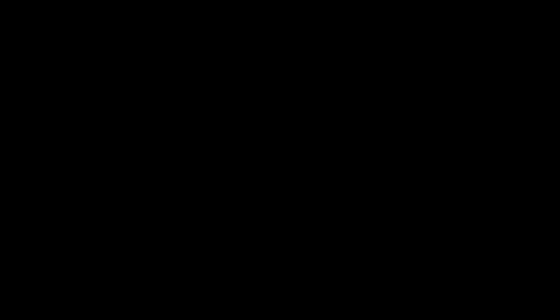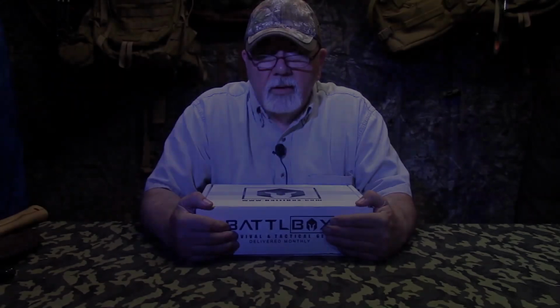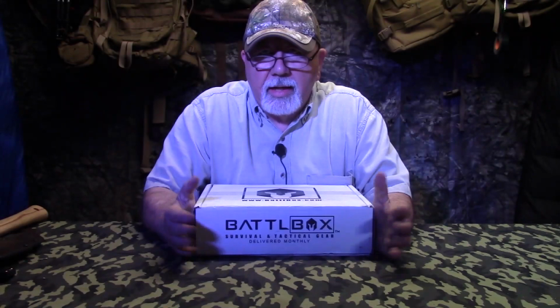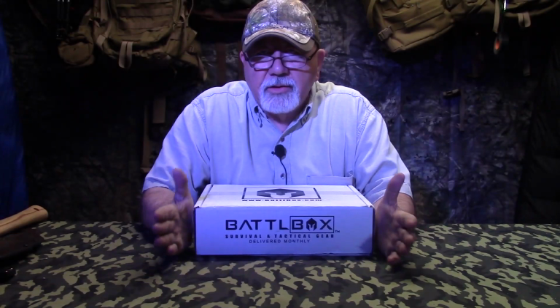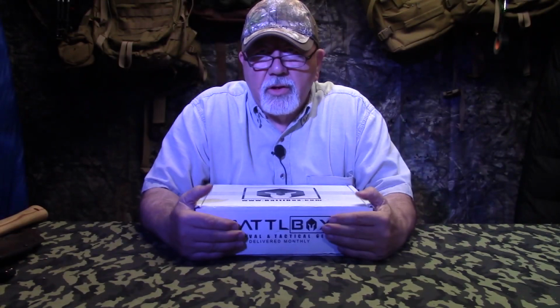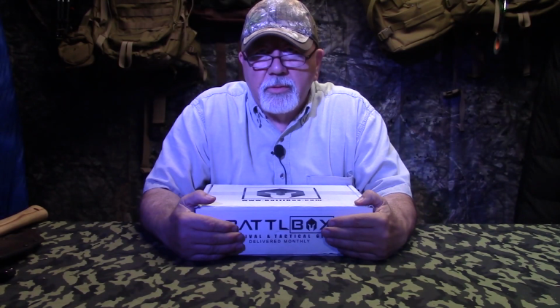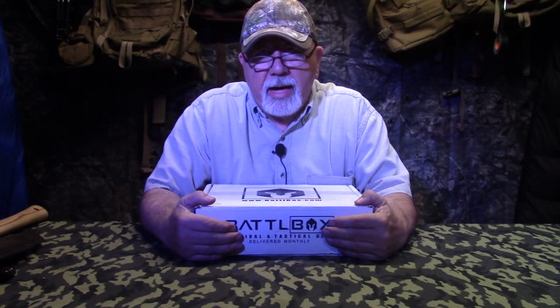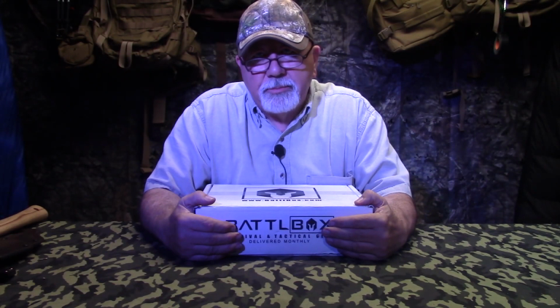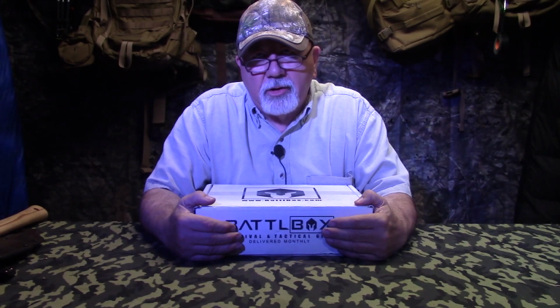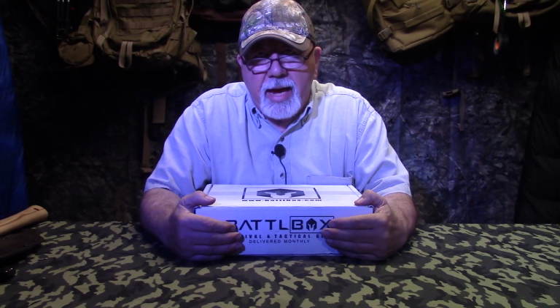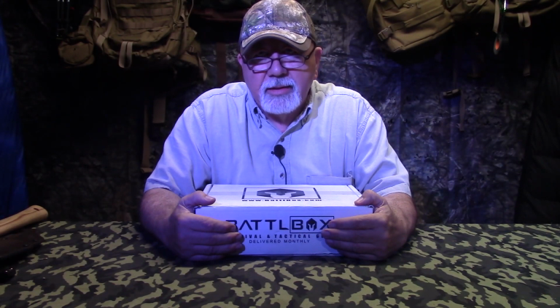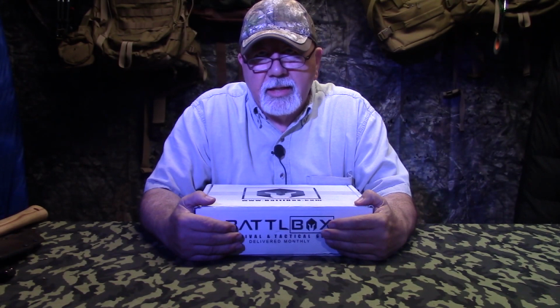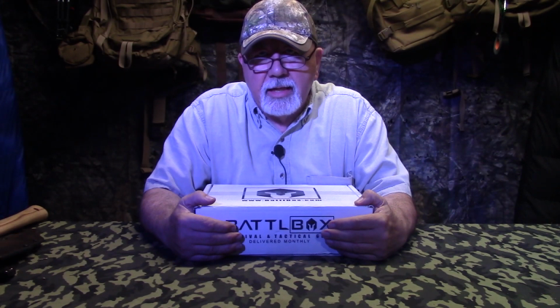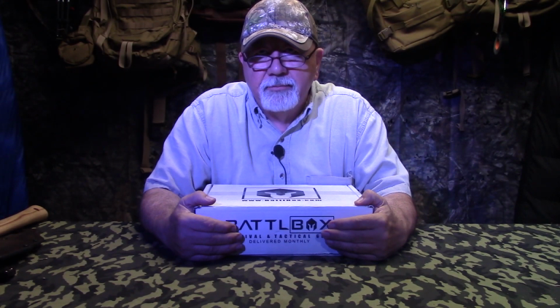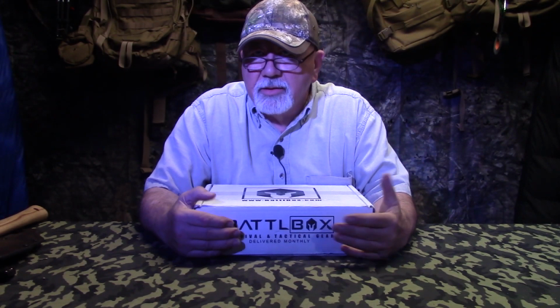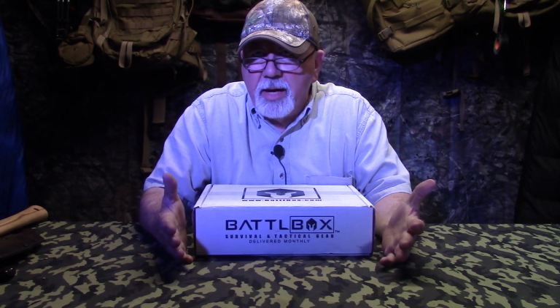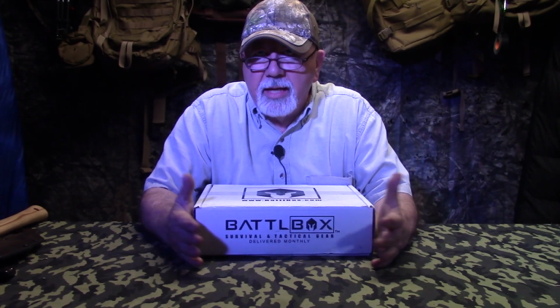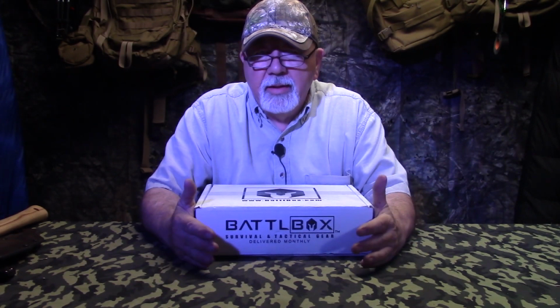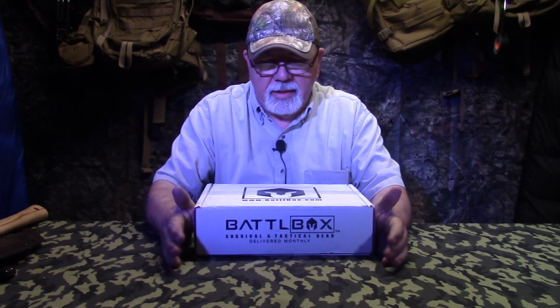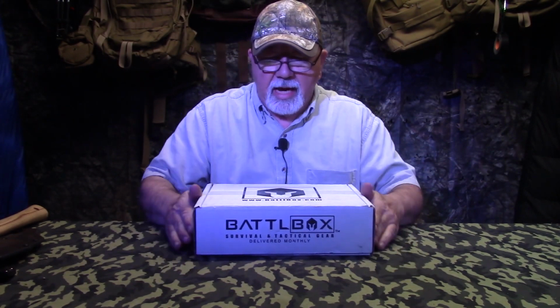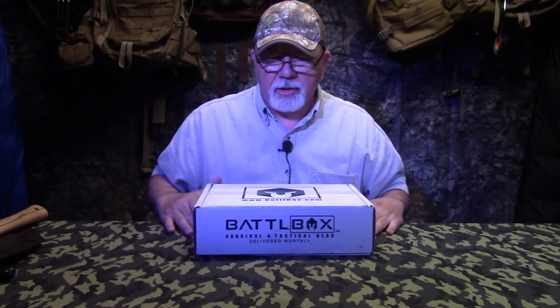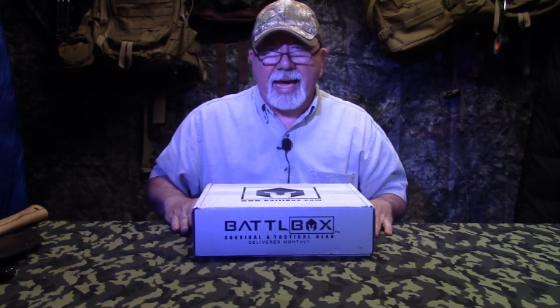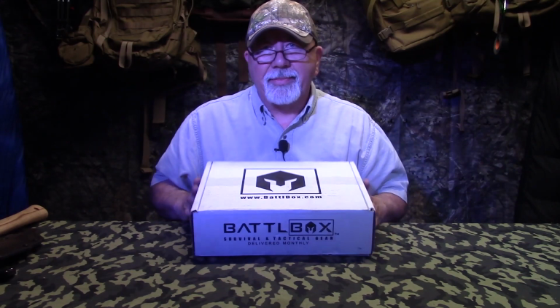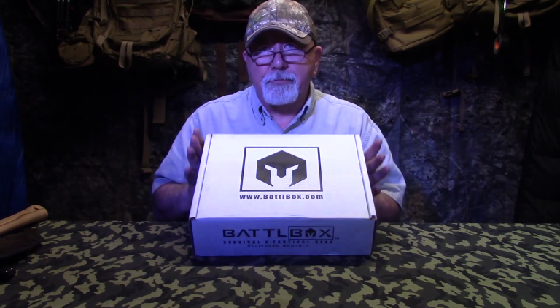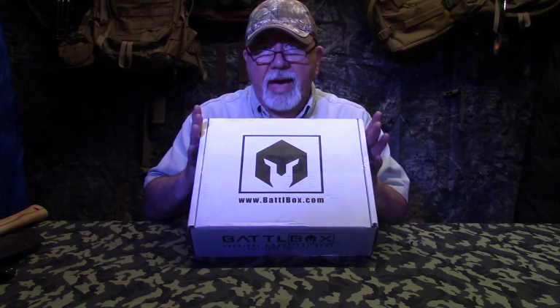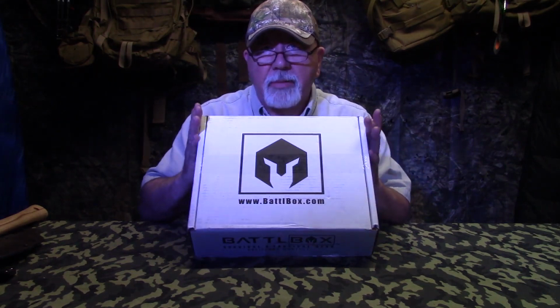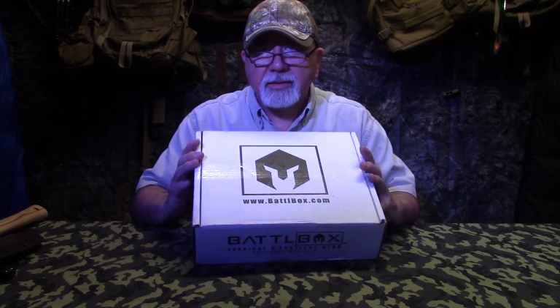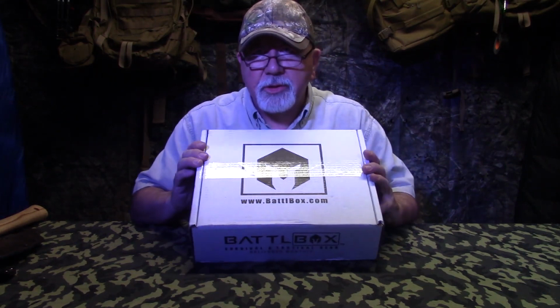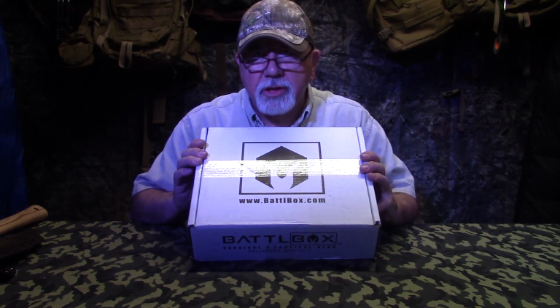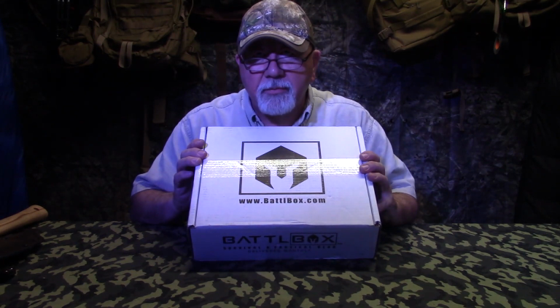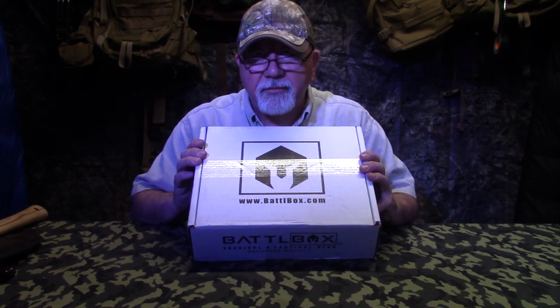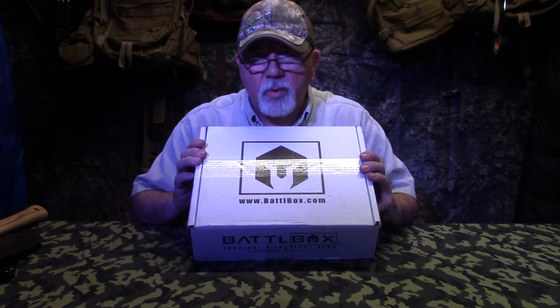Hey guys, it's Tony with Backwoods Biker Magazine again. It's May and it's time to look at Battlebox Mission number 51.